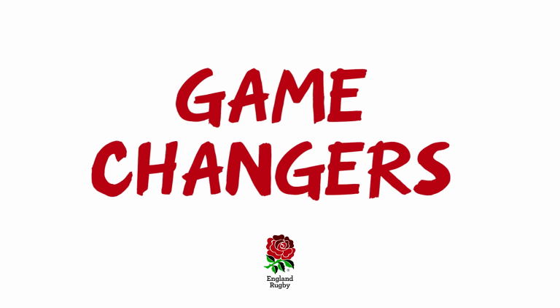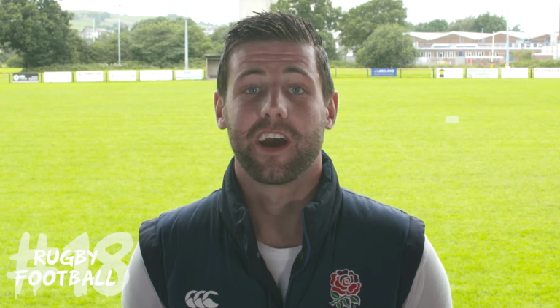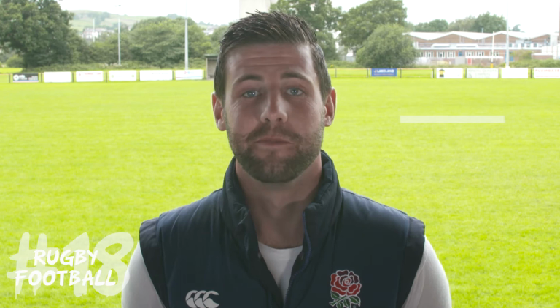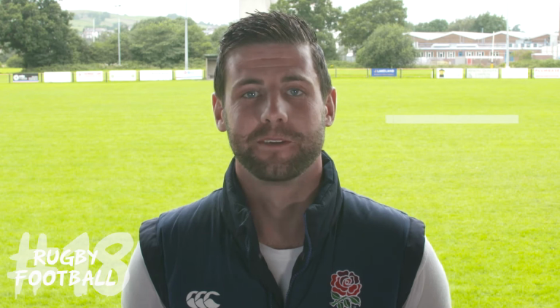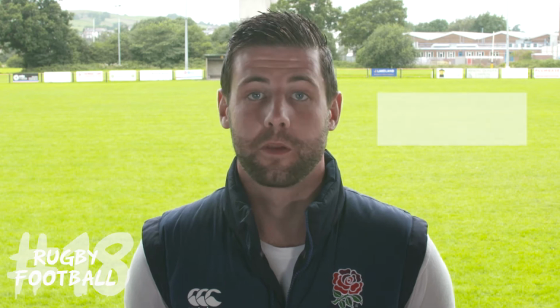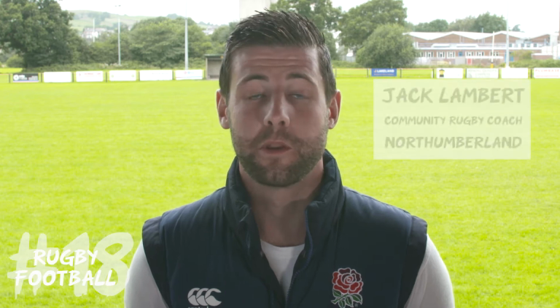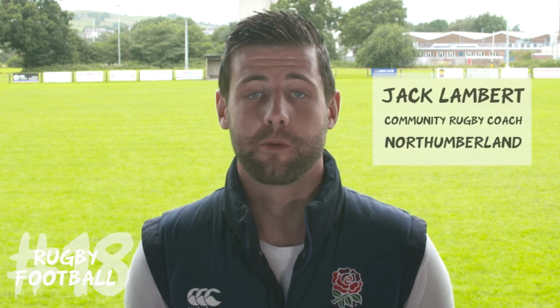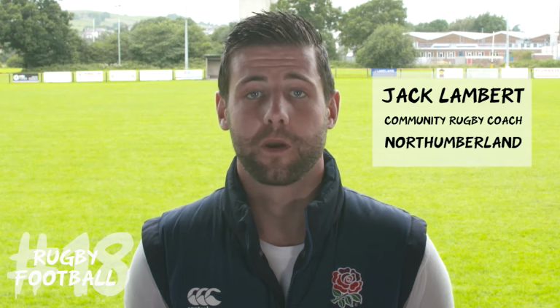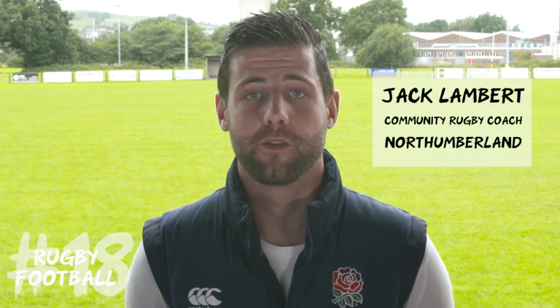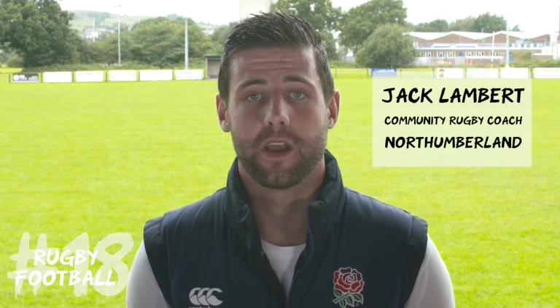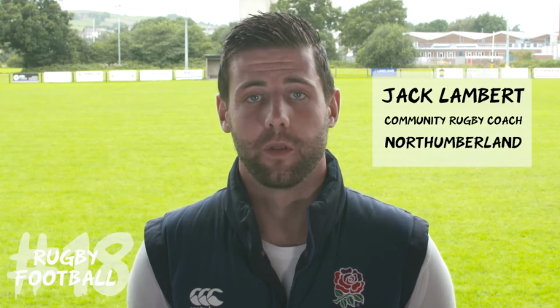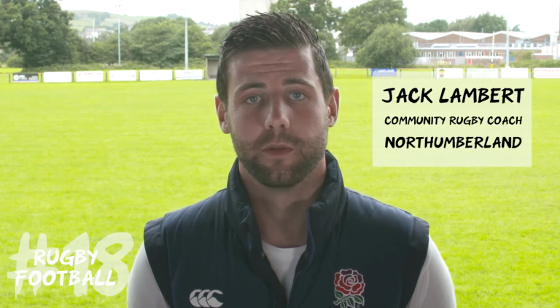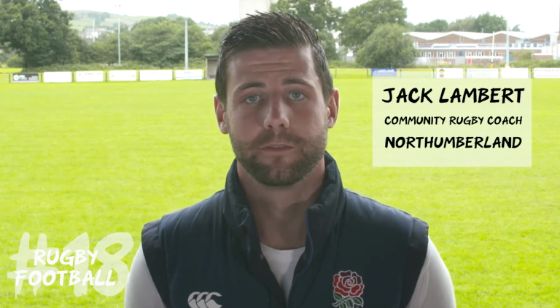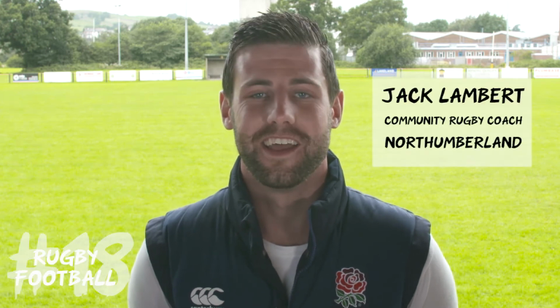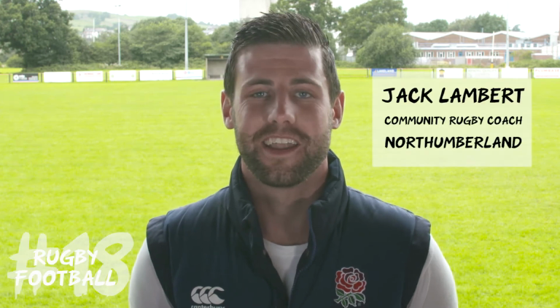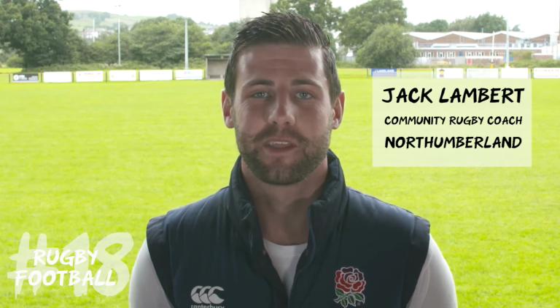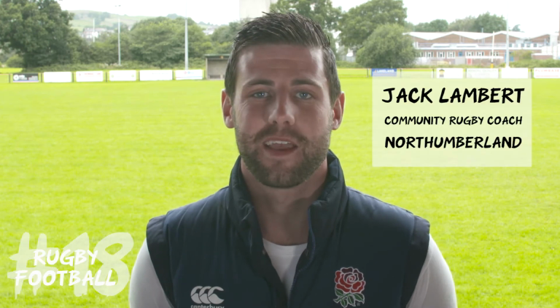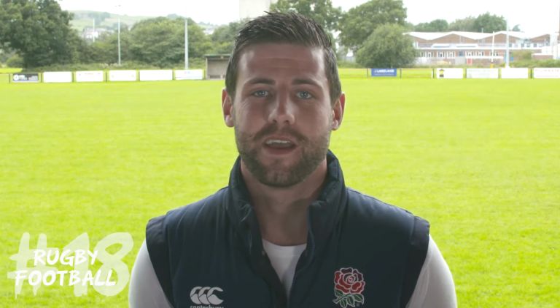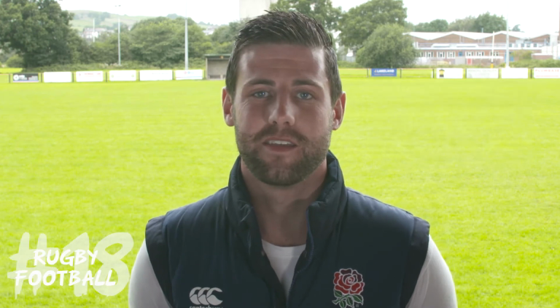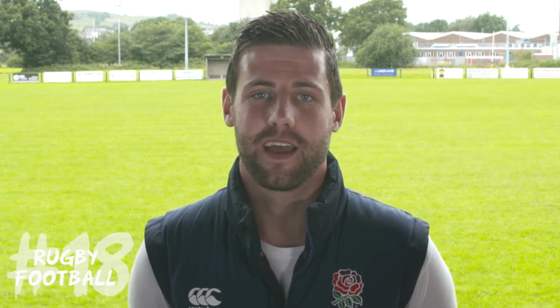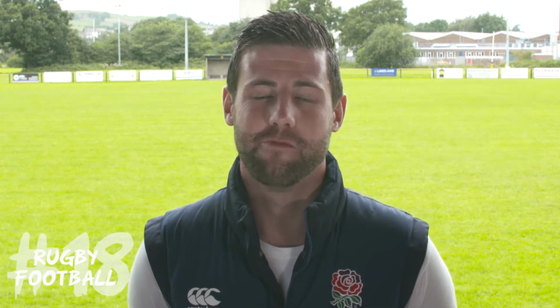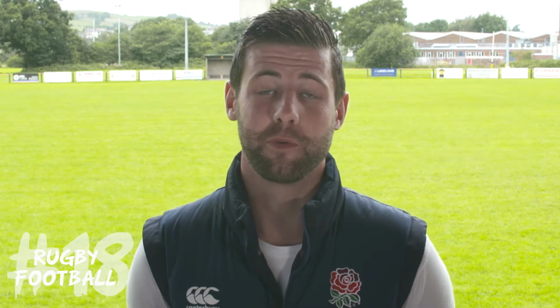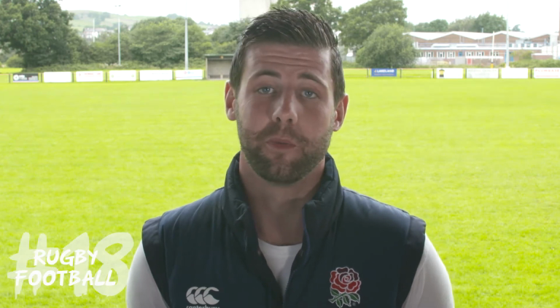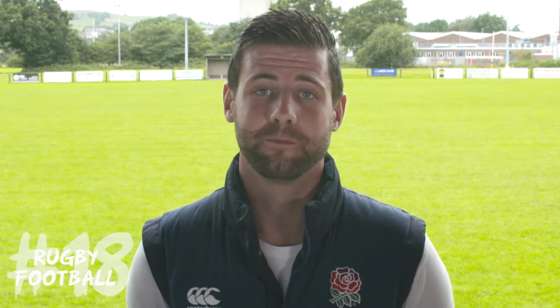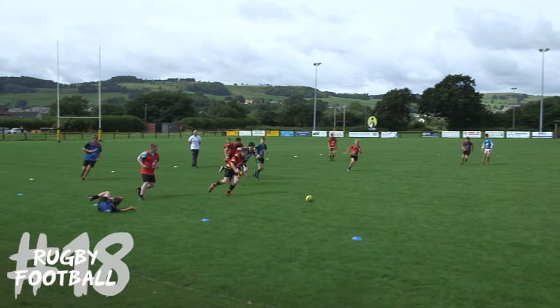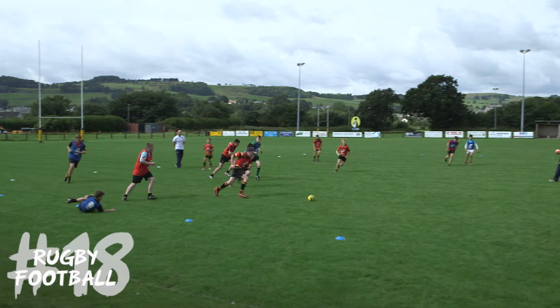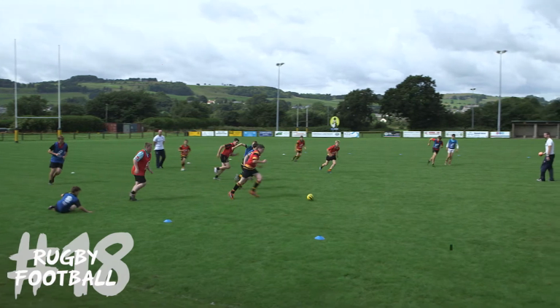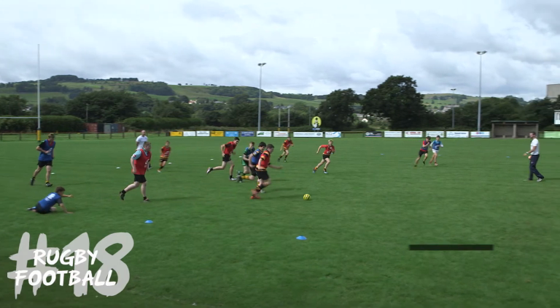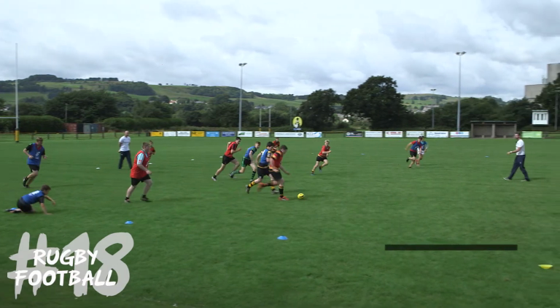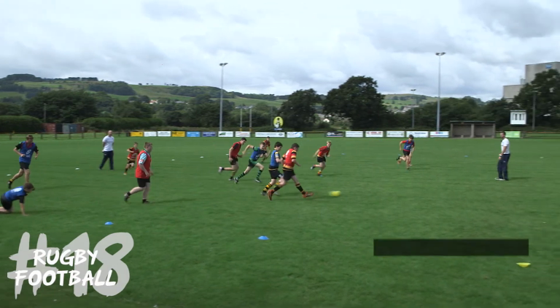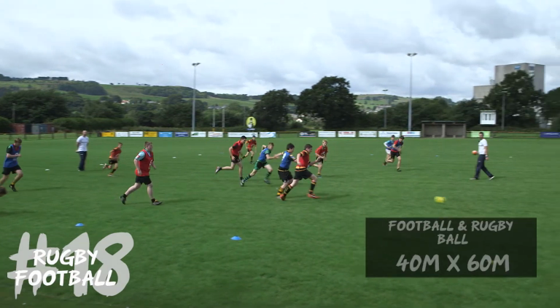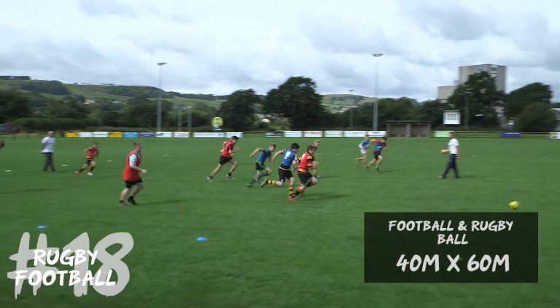Jack Lambert, community rugby coach in Northumberland. The name of the game is rugby football. When the ball's on the floor it's a game of football,